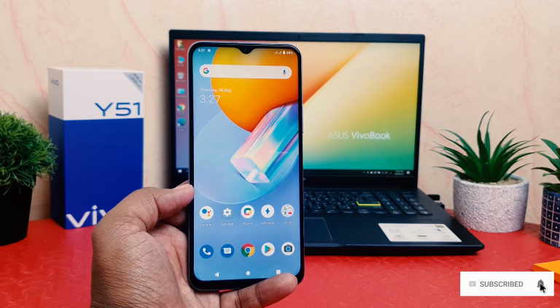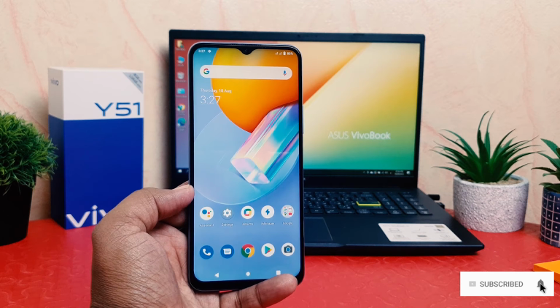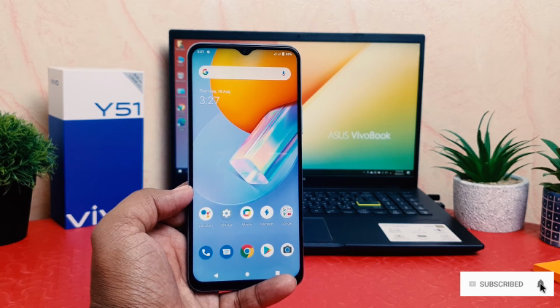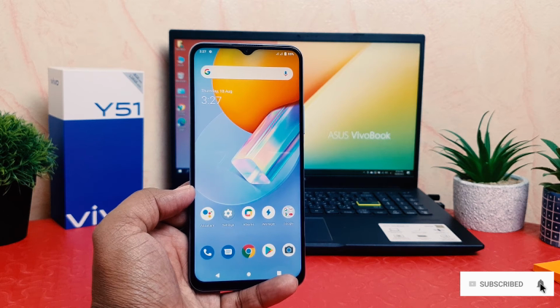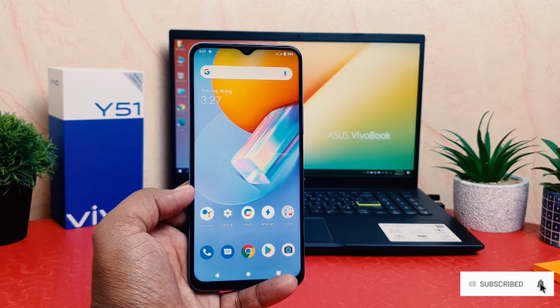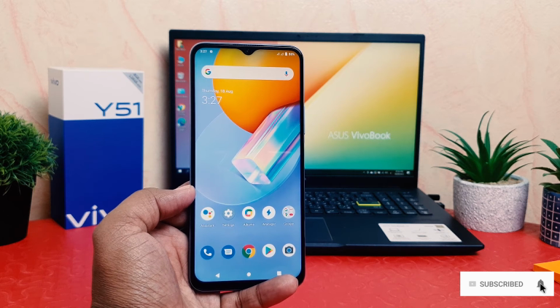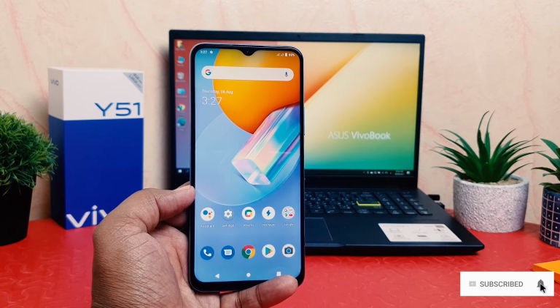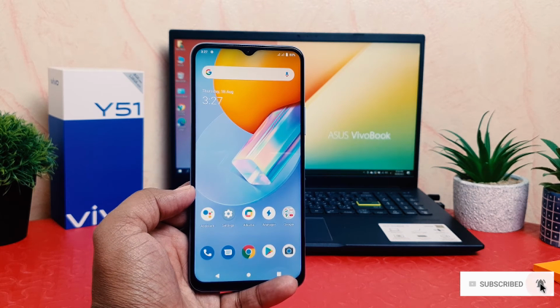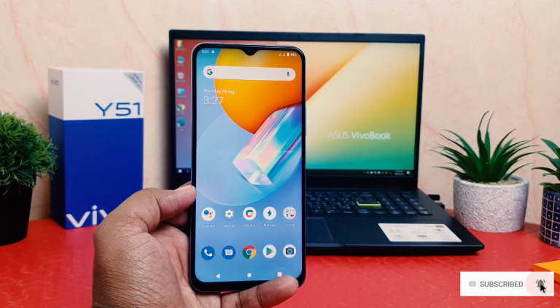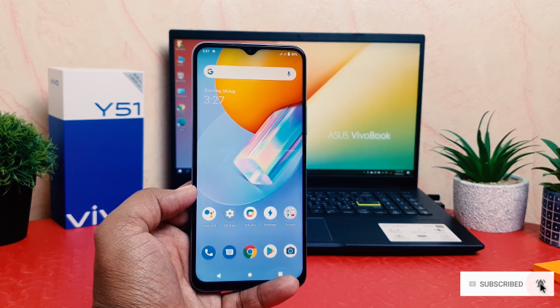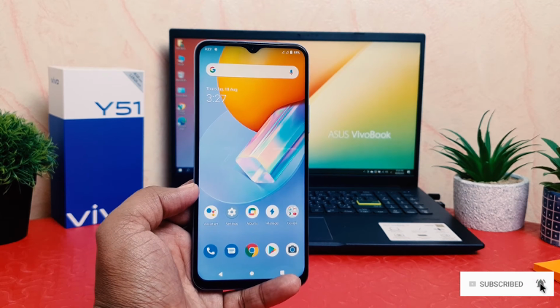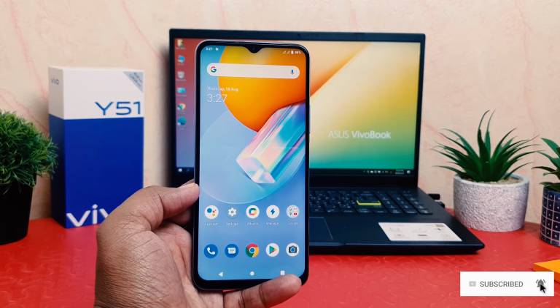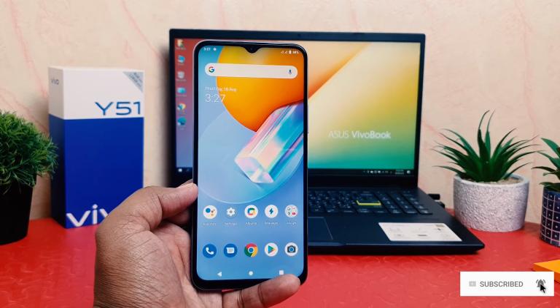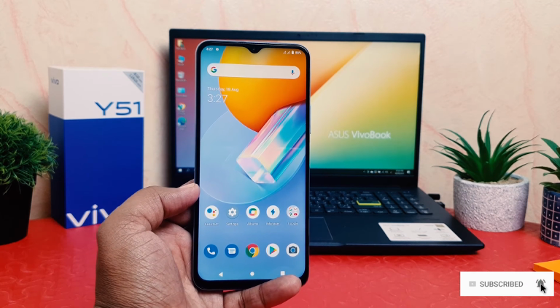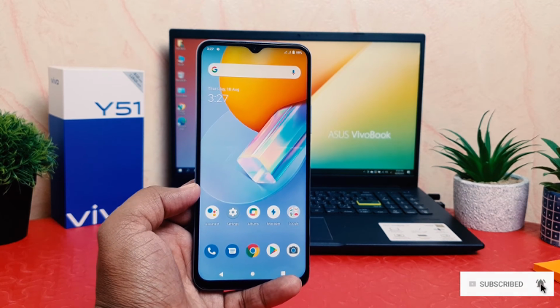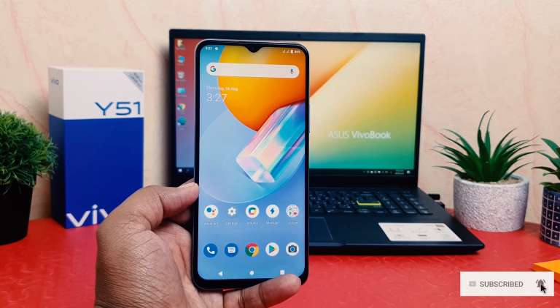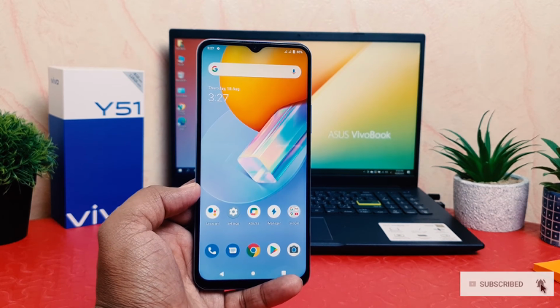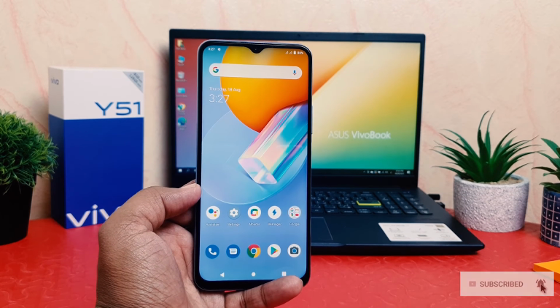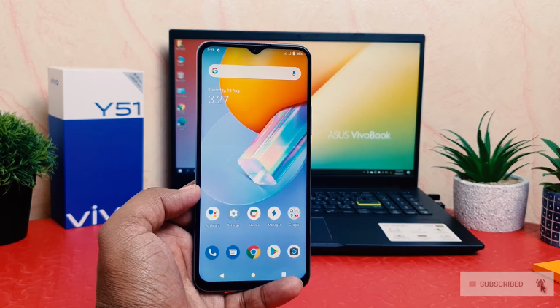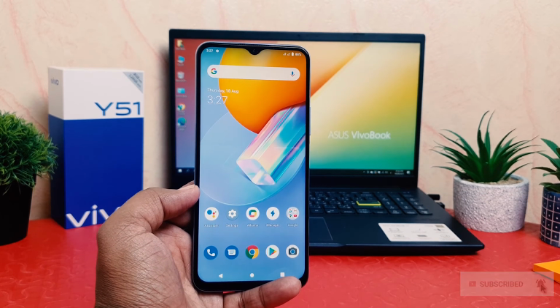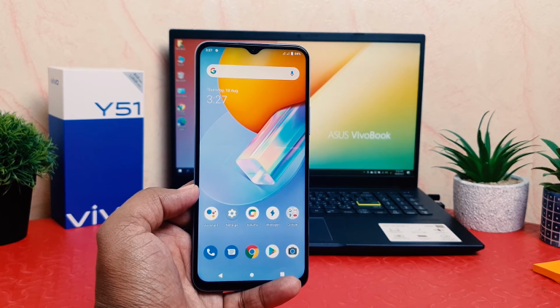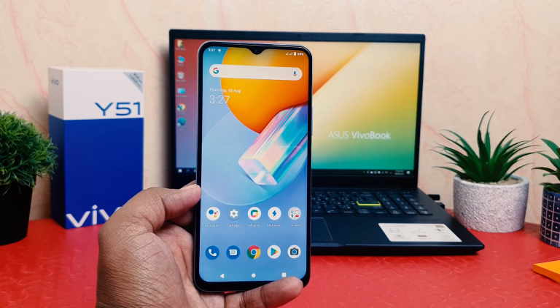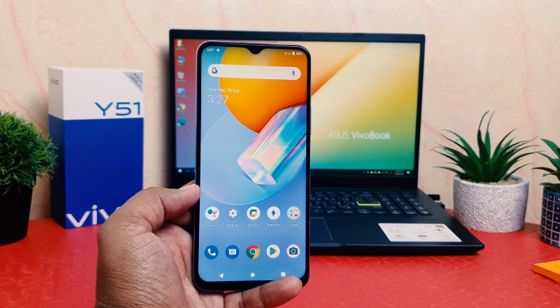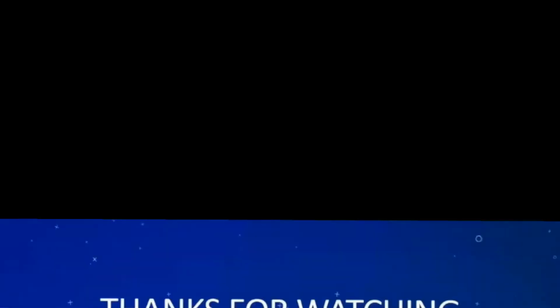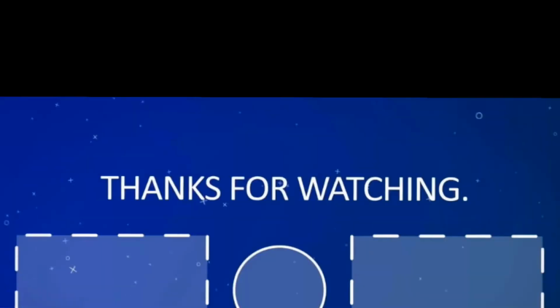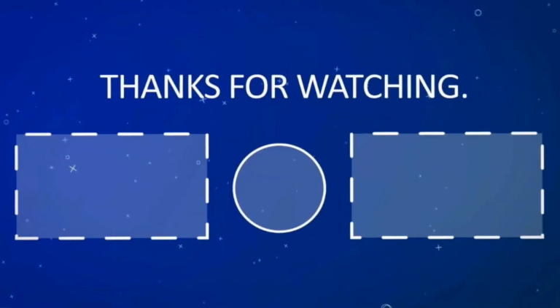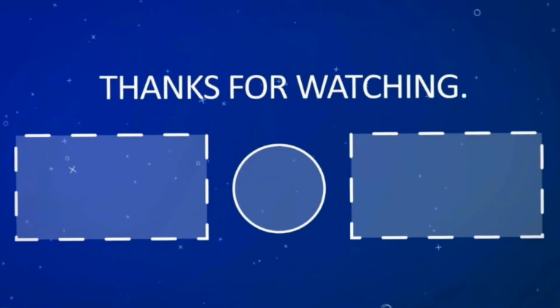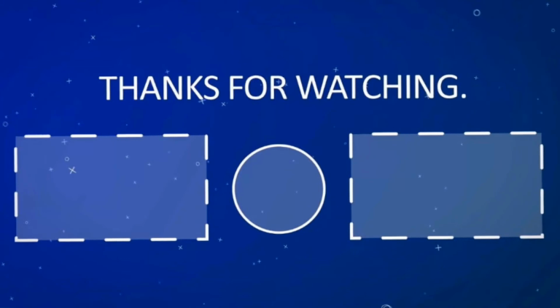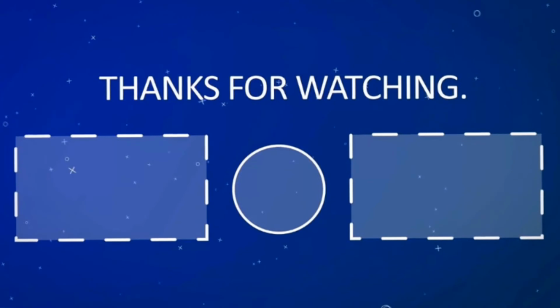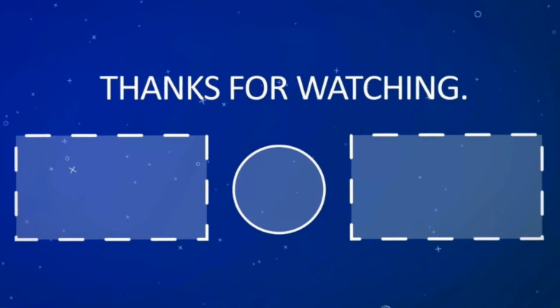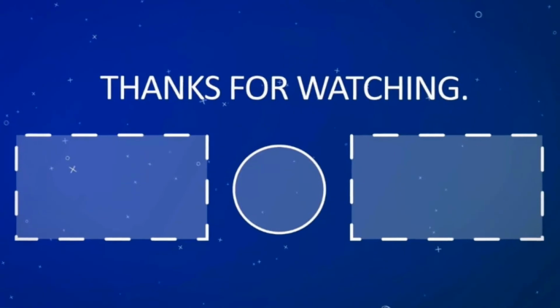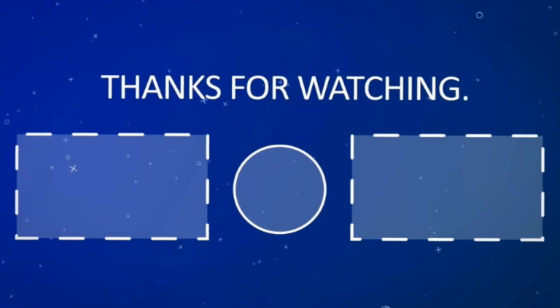So that's it for now. Thanks for watching my video. See you in the next one. Peace.